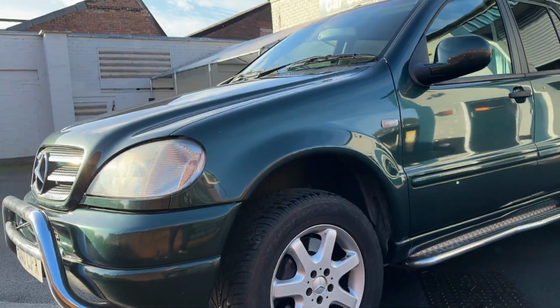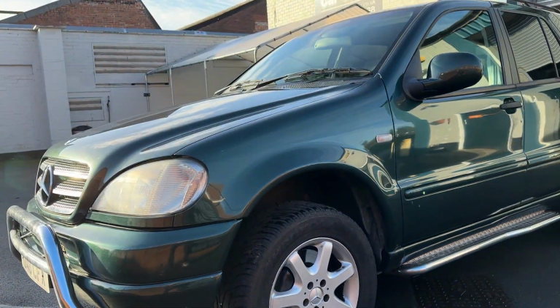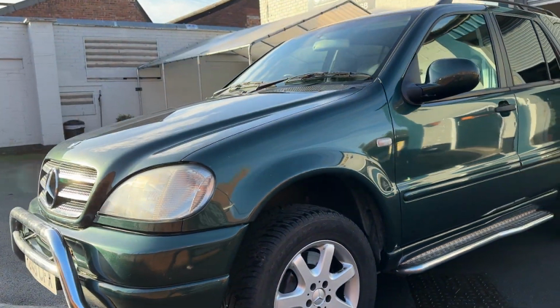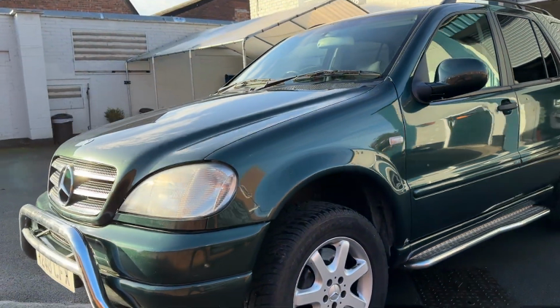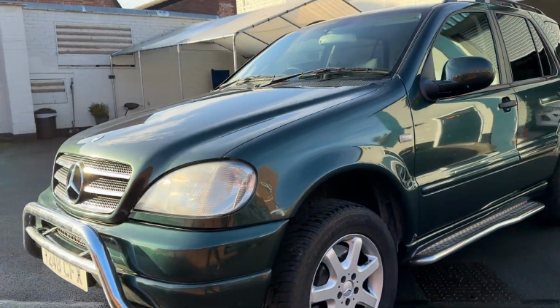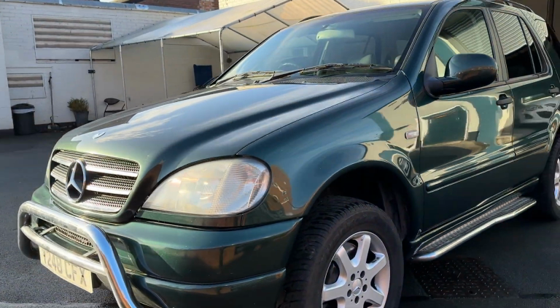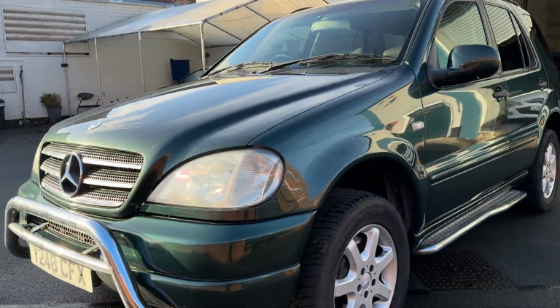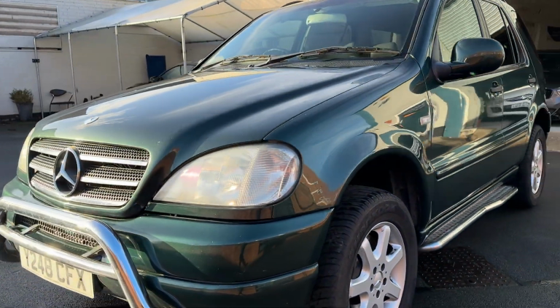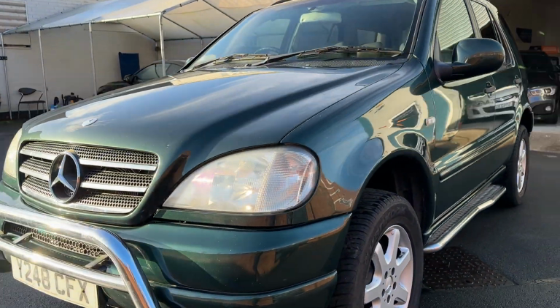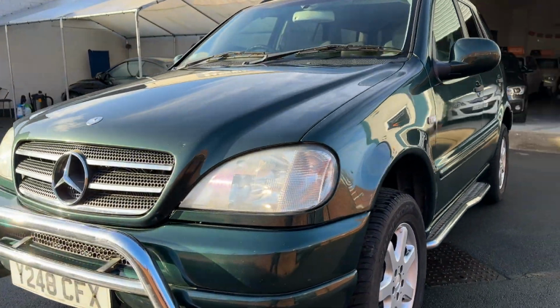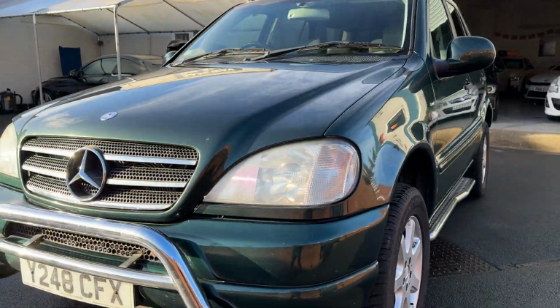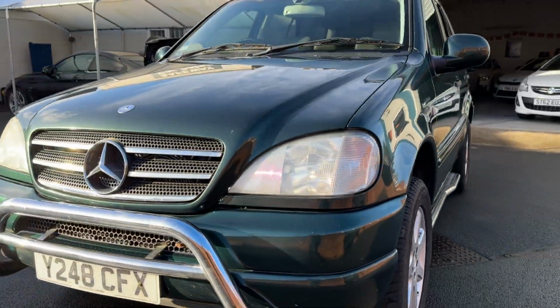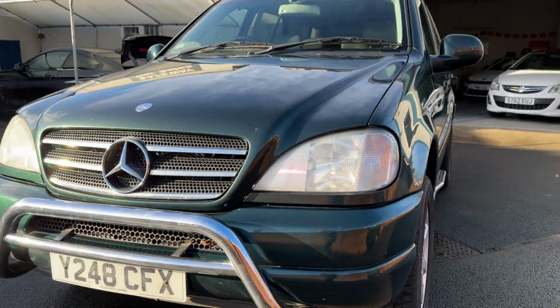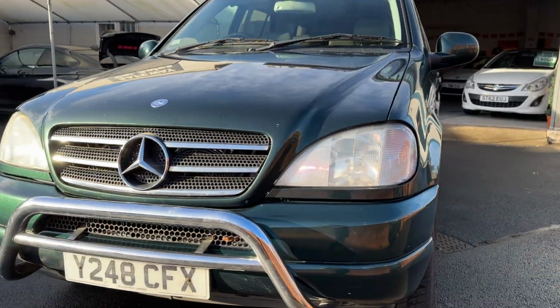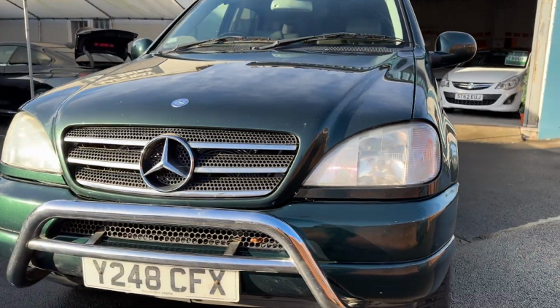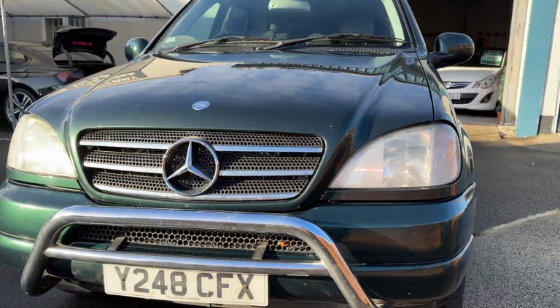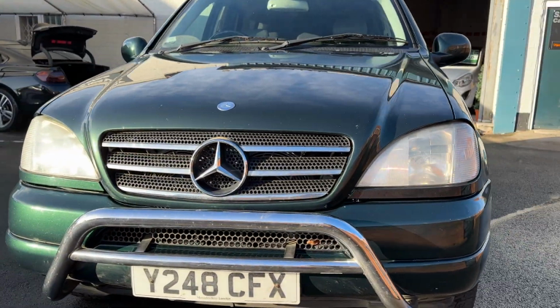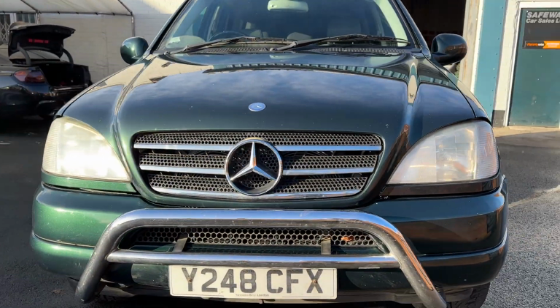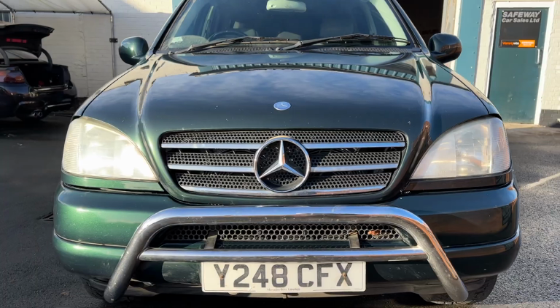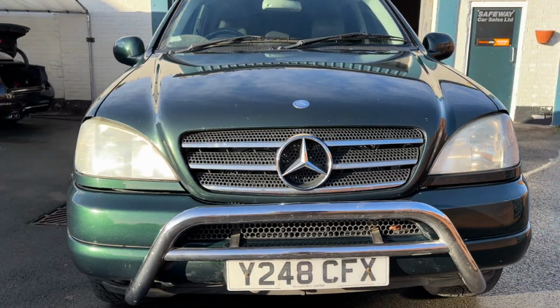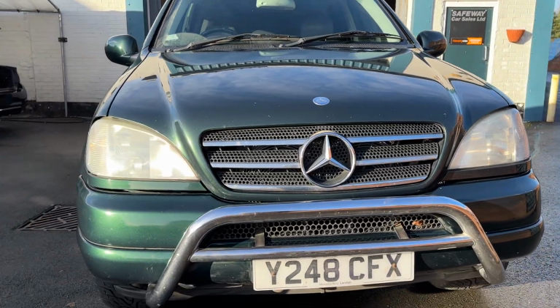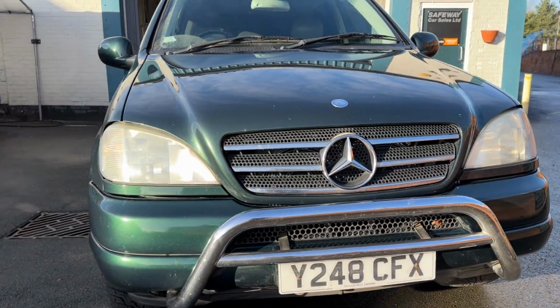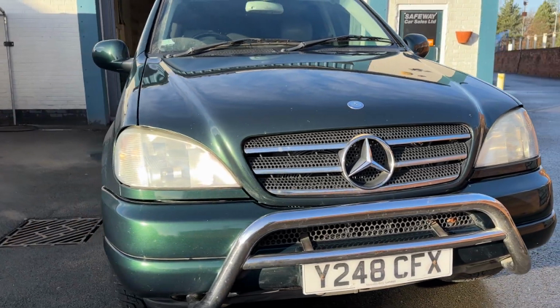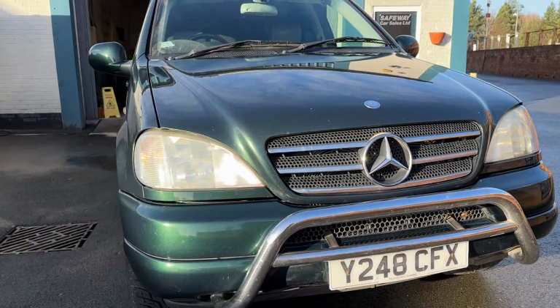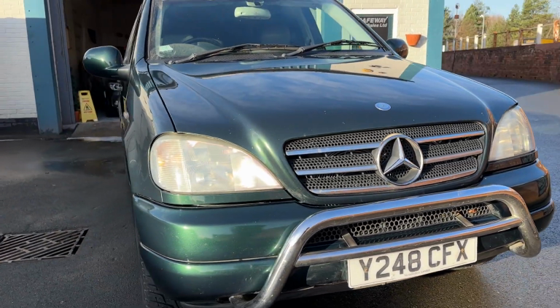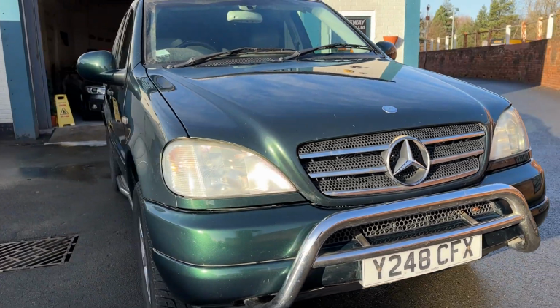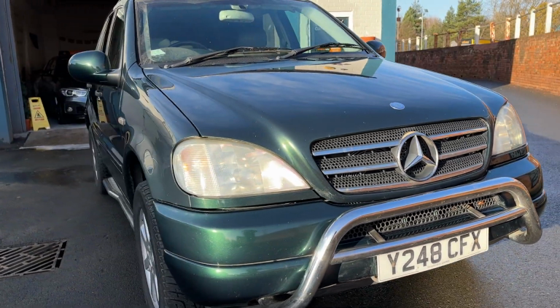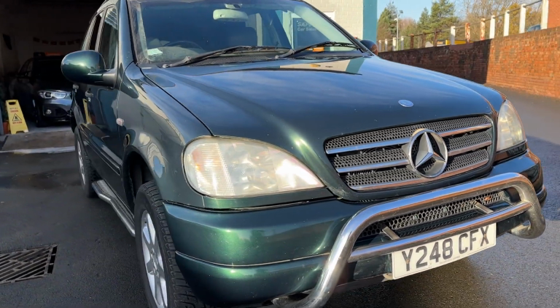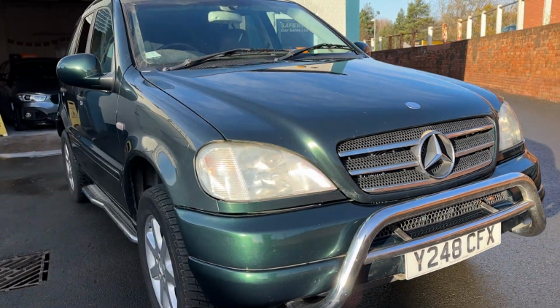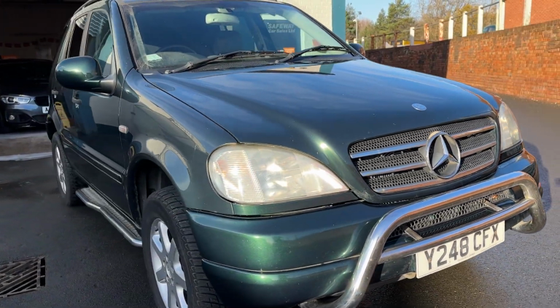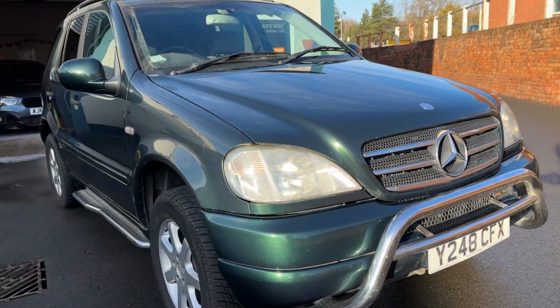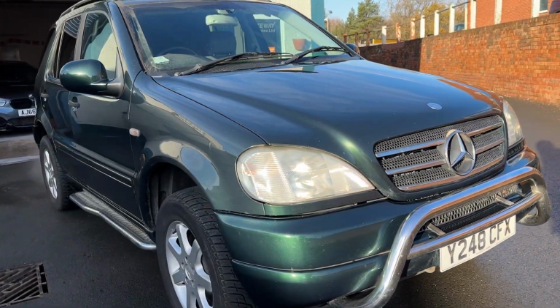So yeah, in general all round good condition. The engine runs really well.